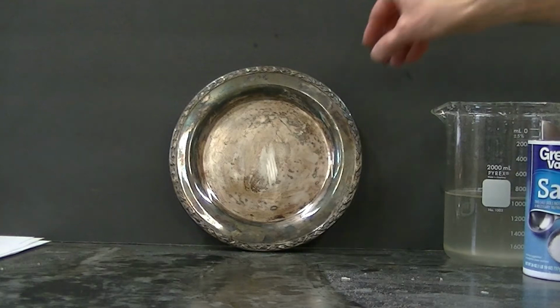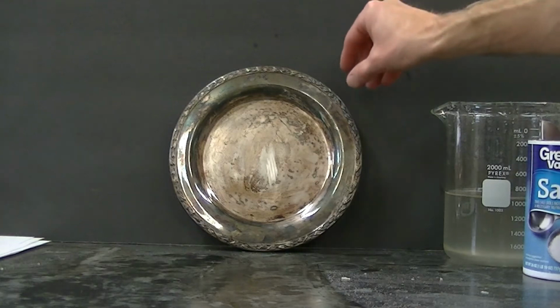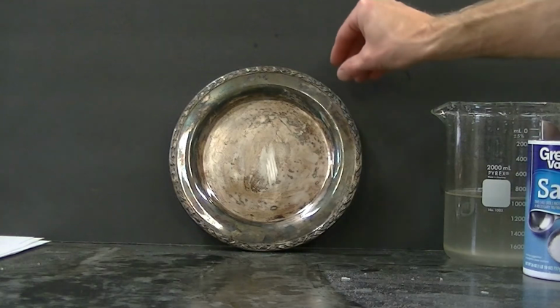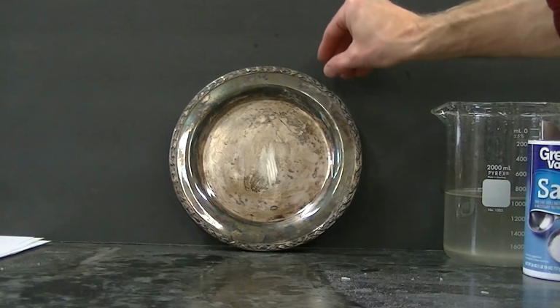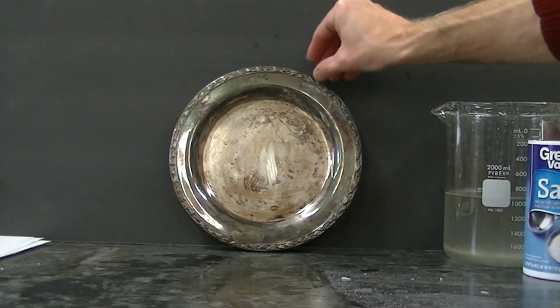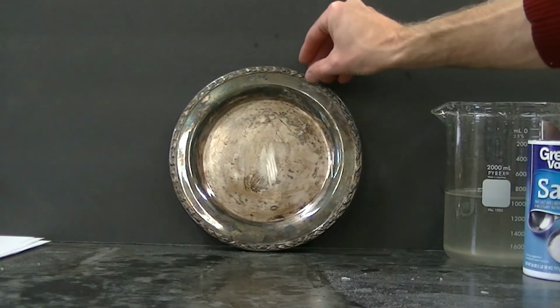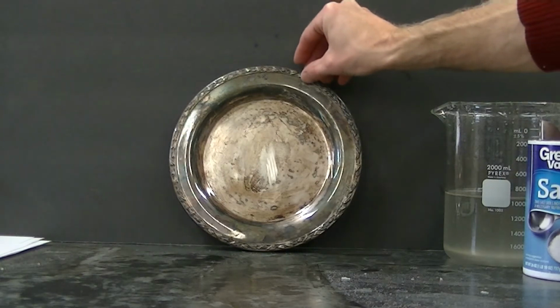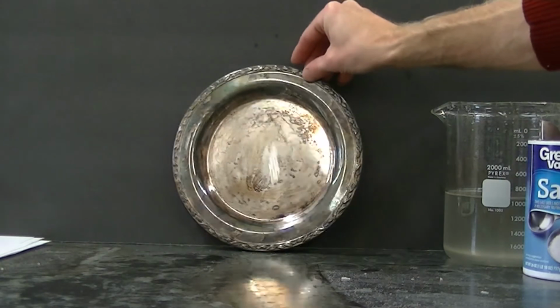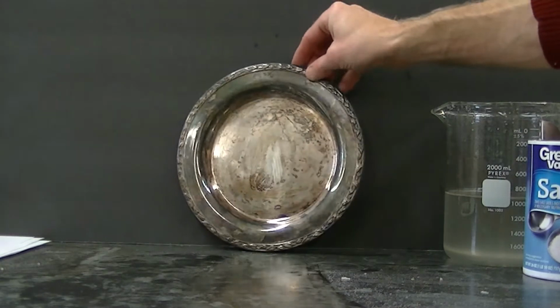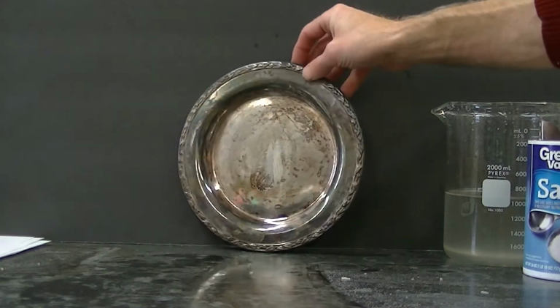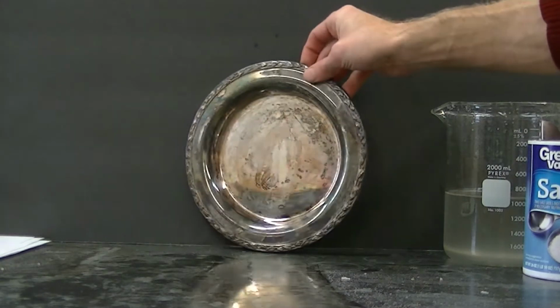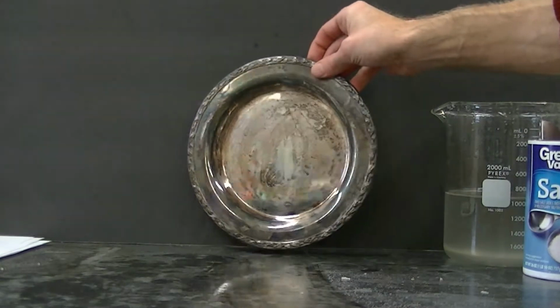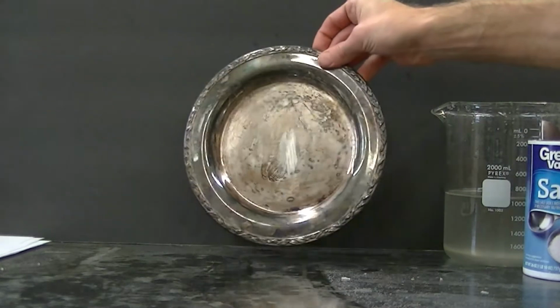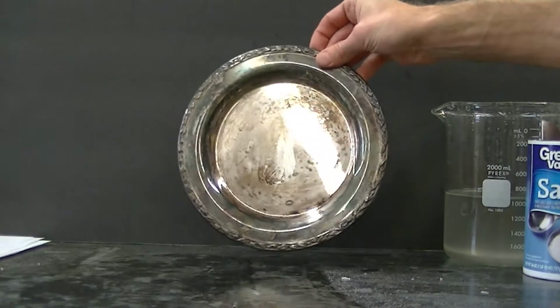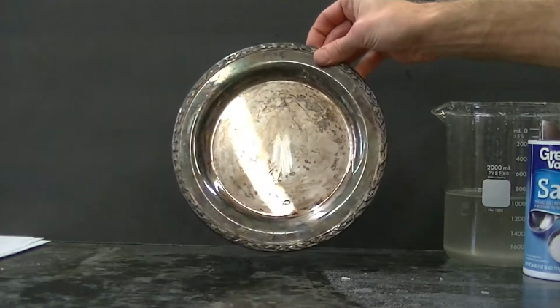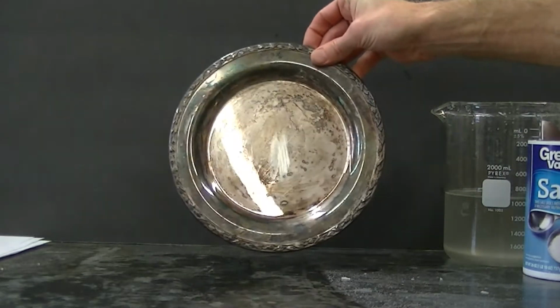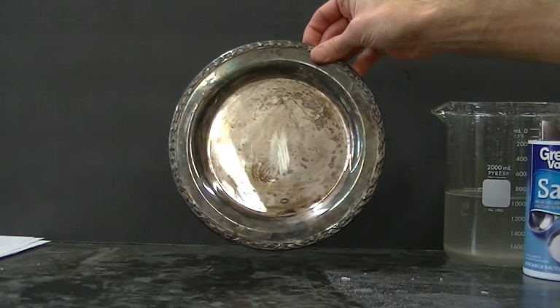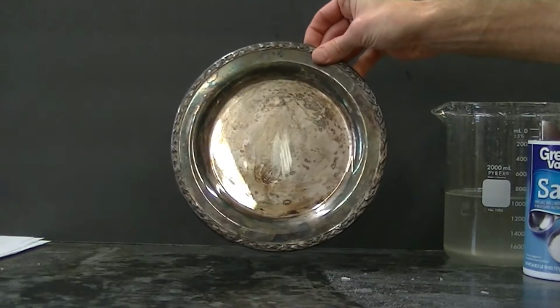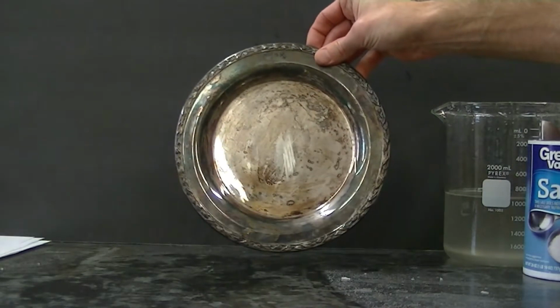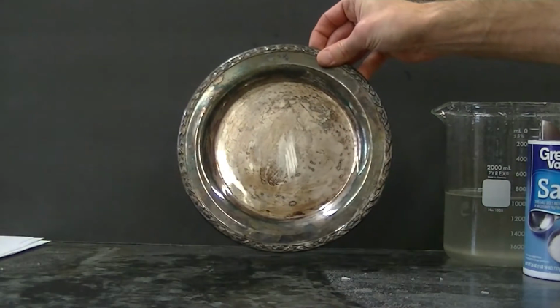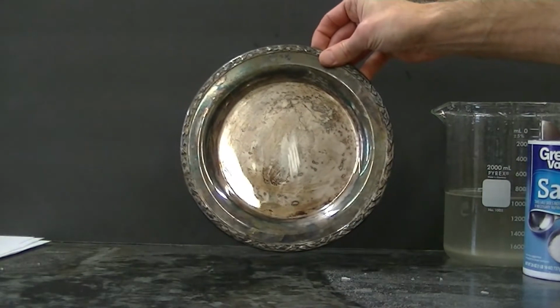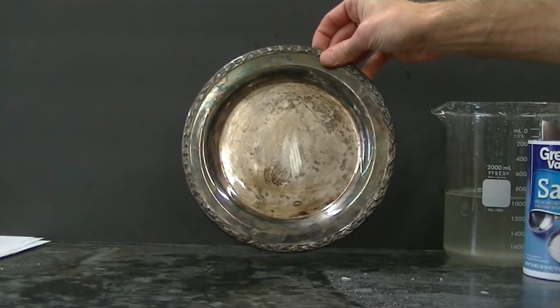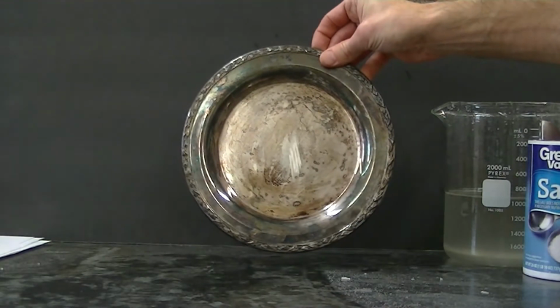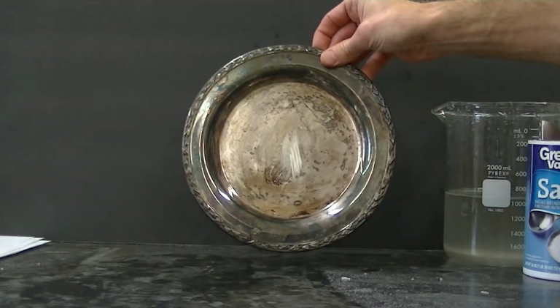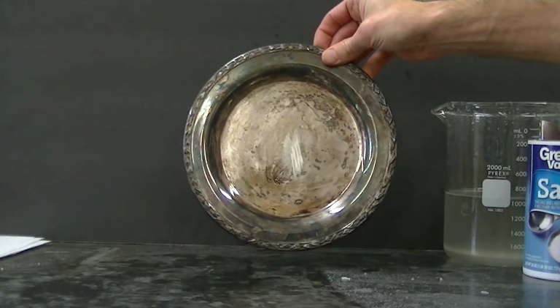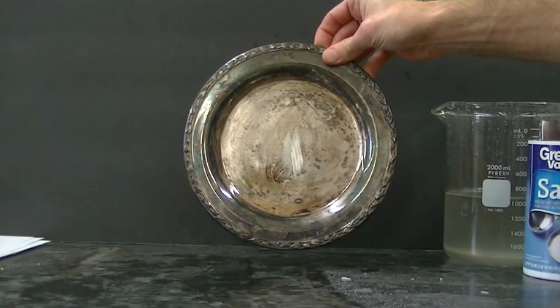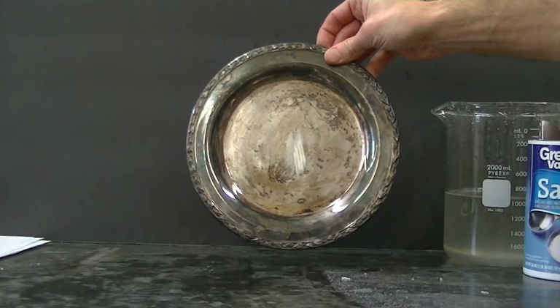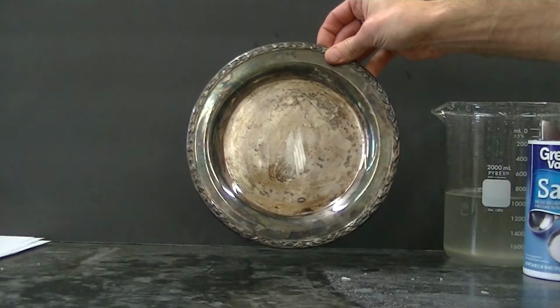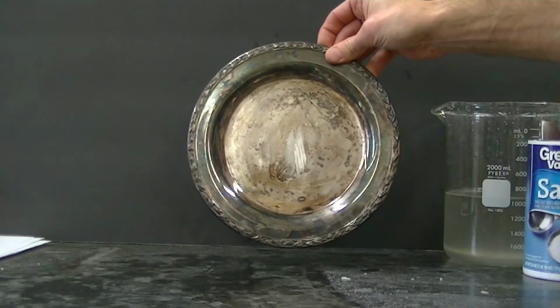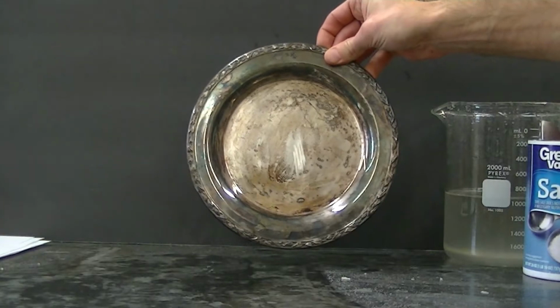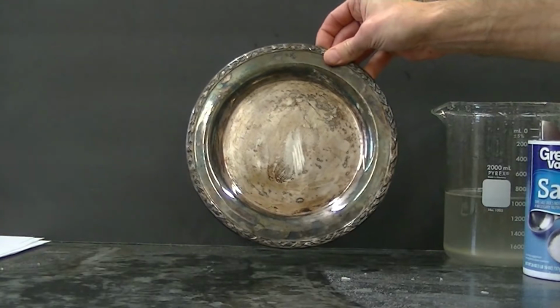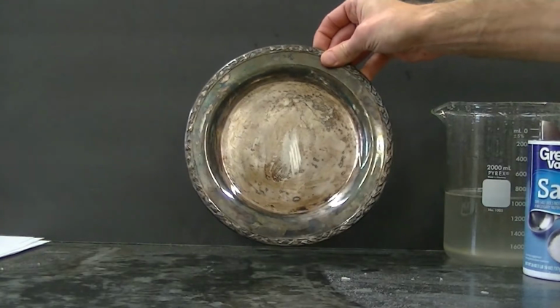Silver plate here that's, as you can see, well tarnished. We're going to go ahead and try to remove that tarnish with magnesium.